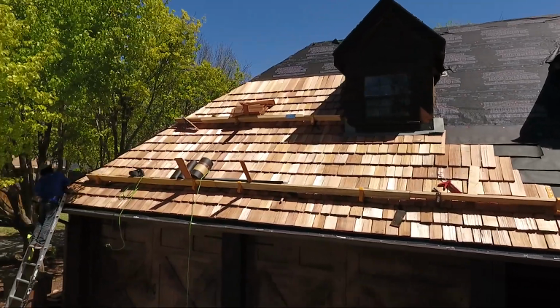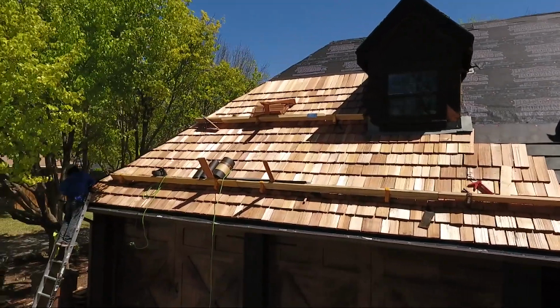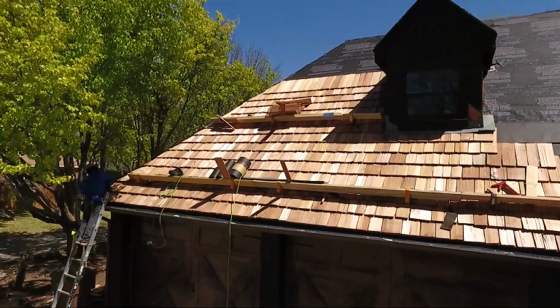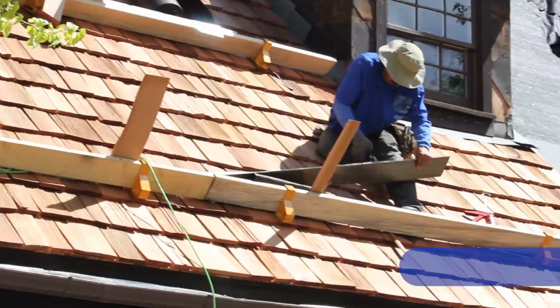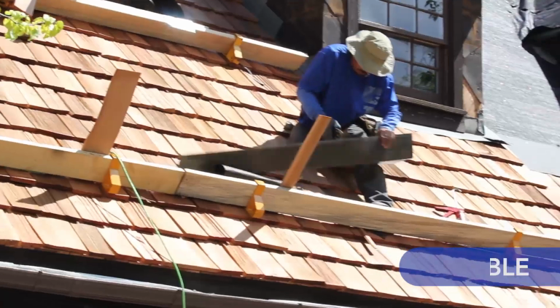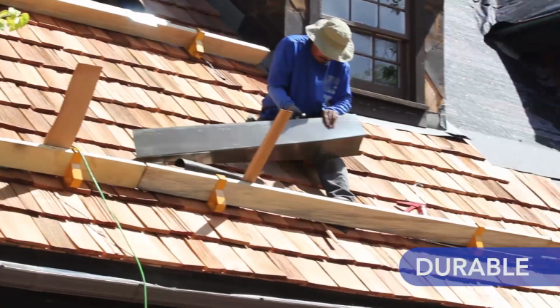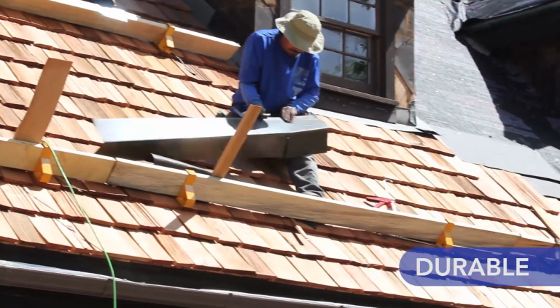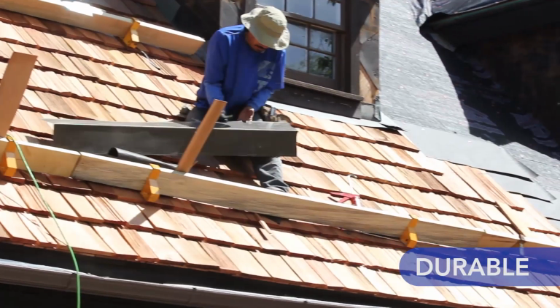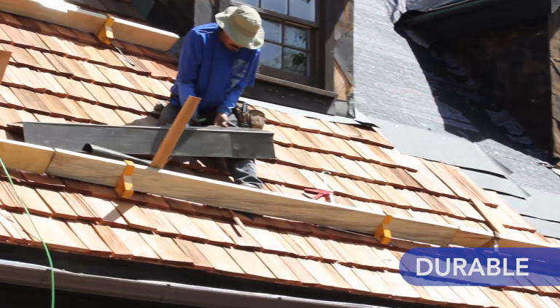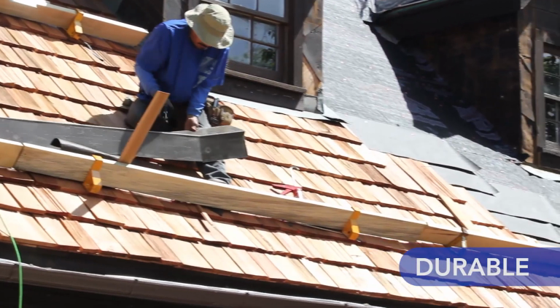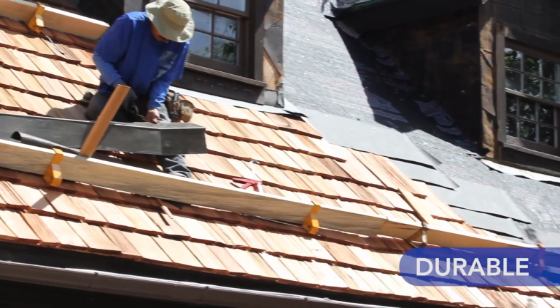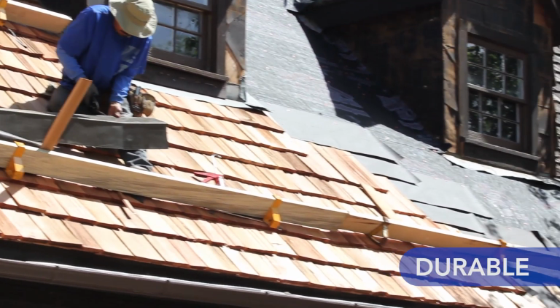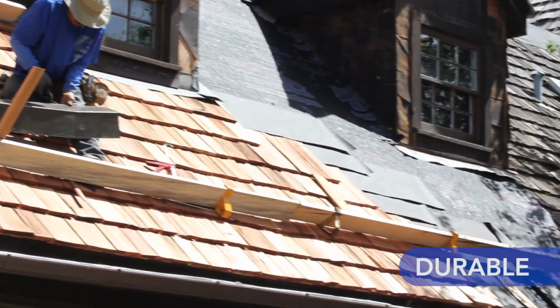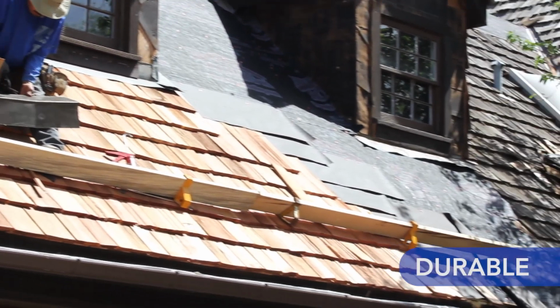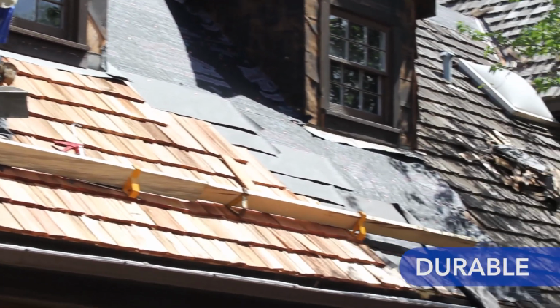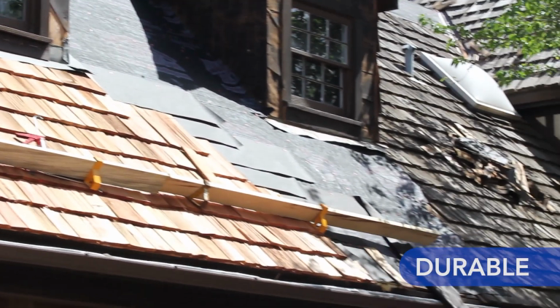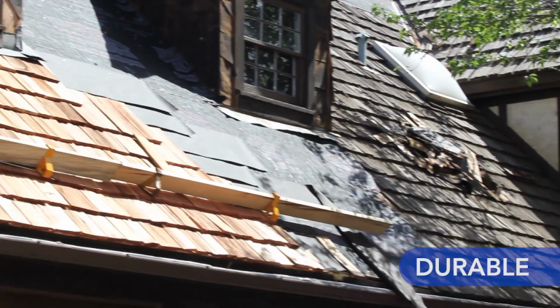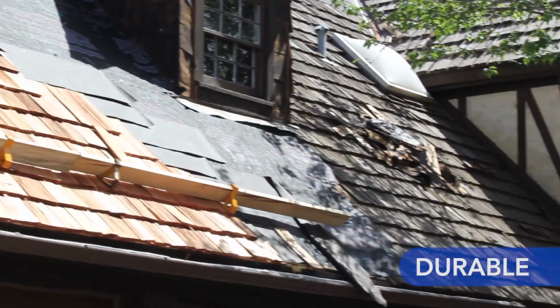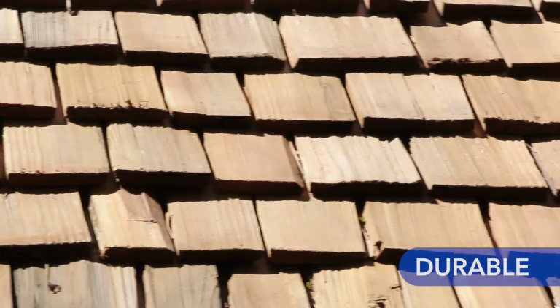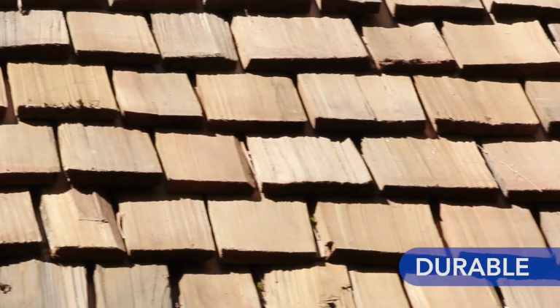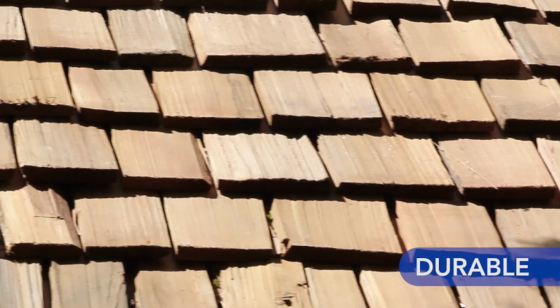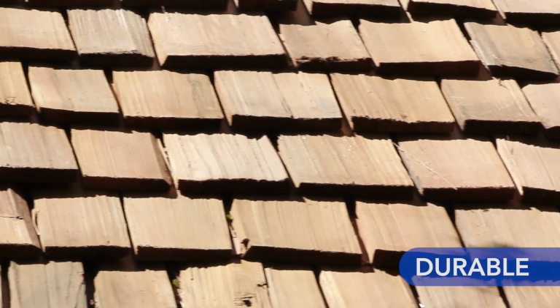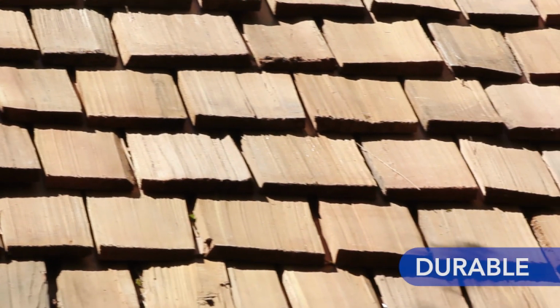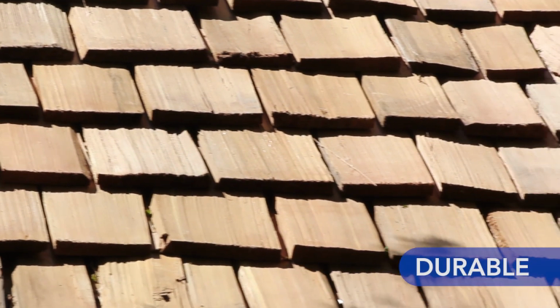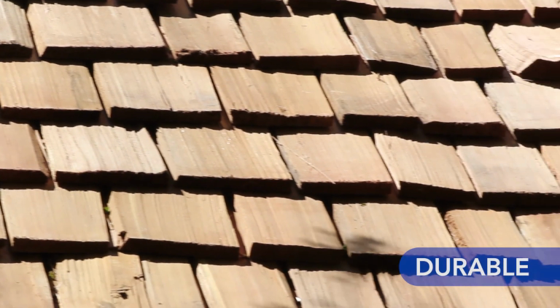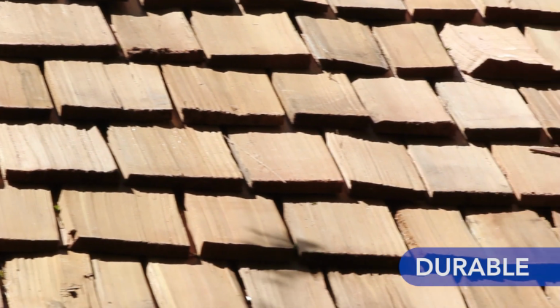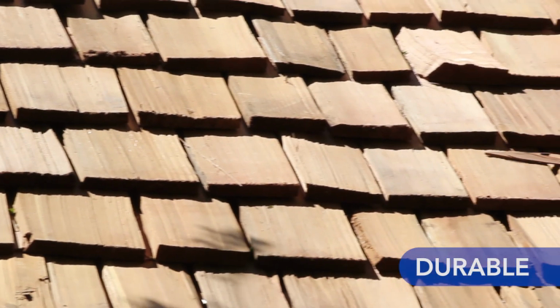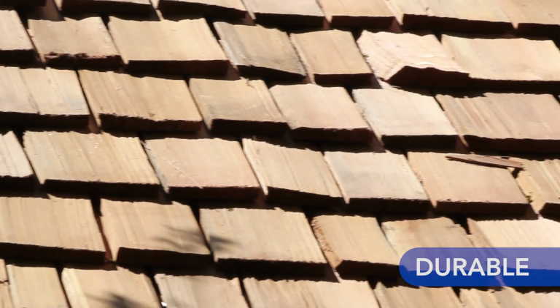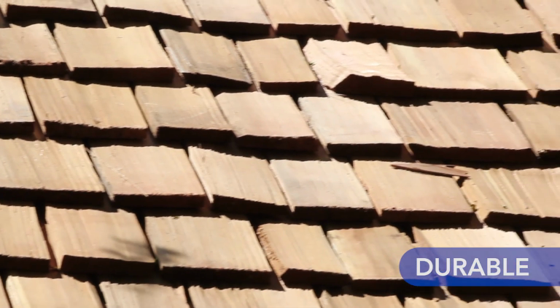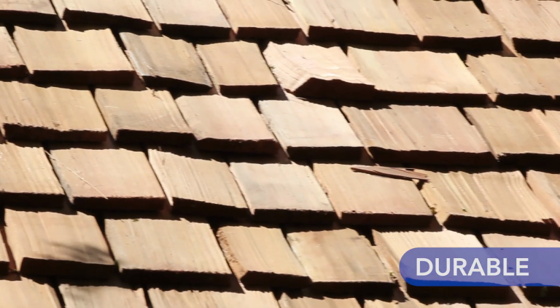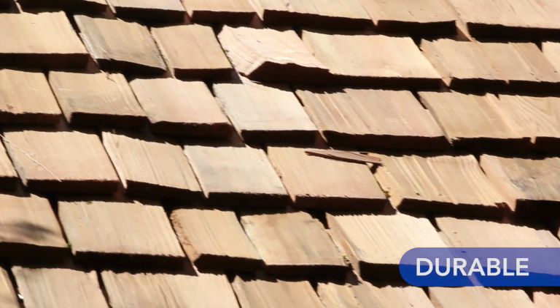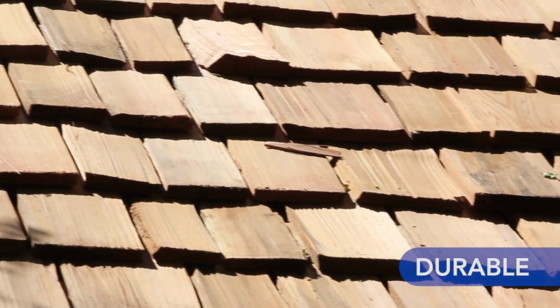Cedar shake roofs are durable and they have a natural resistance to insects and UV damage. They also withstand hail and heavy storms.